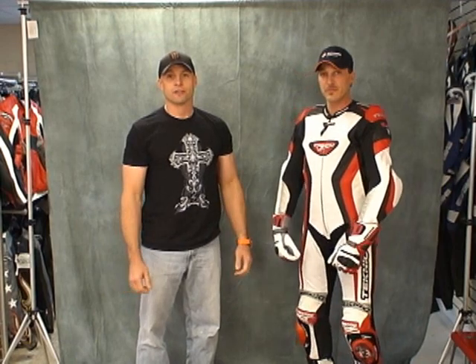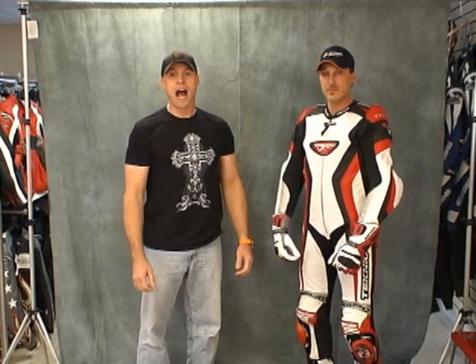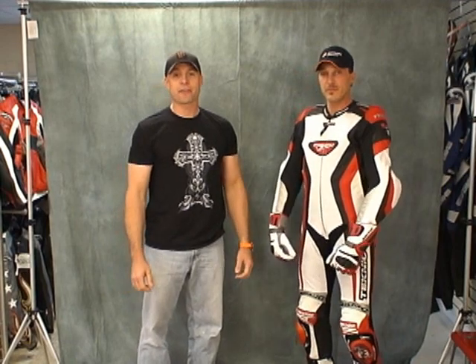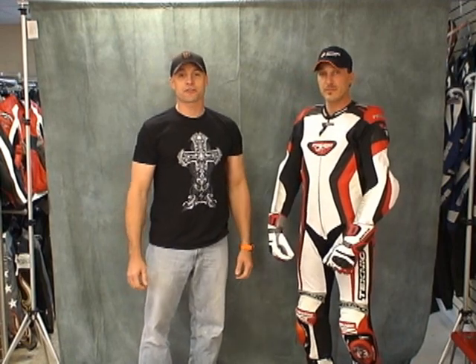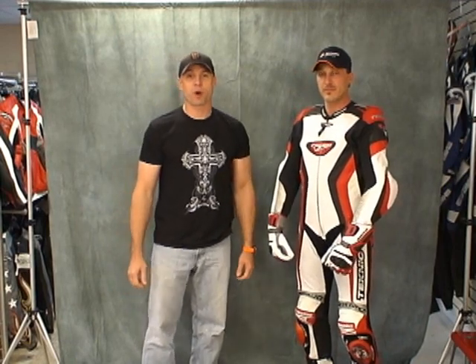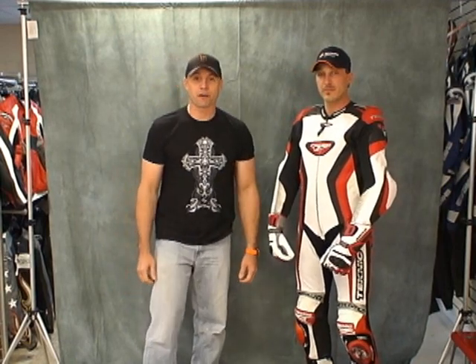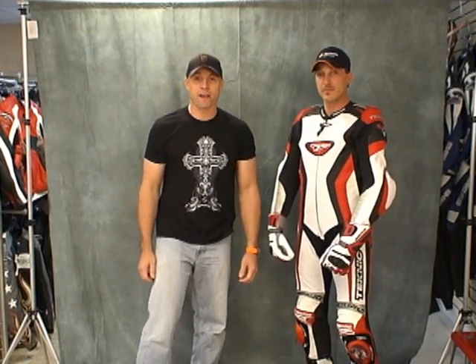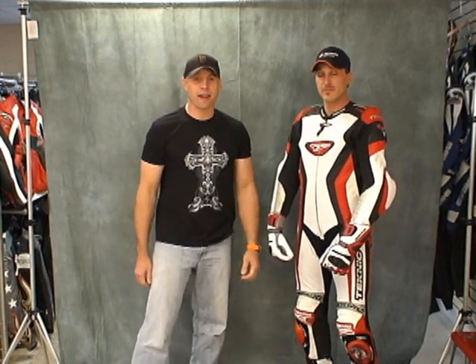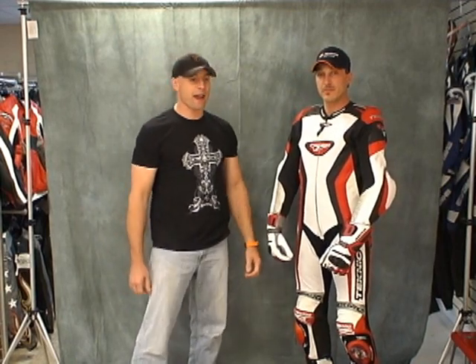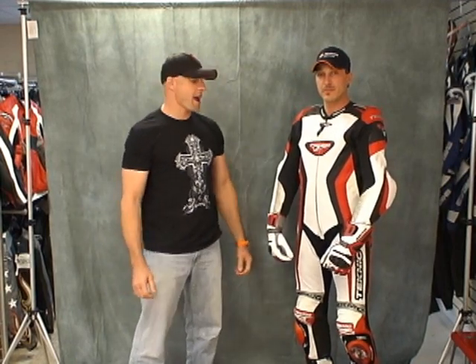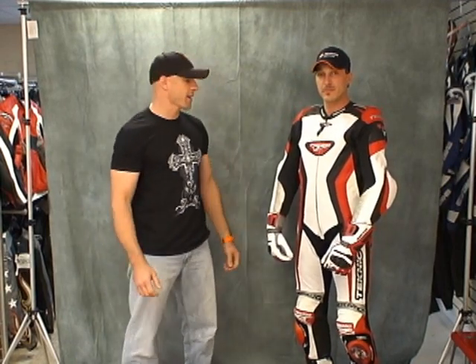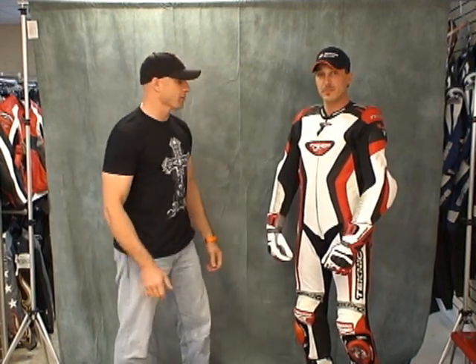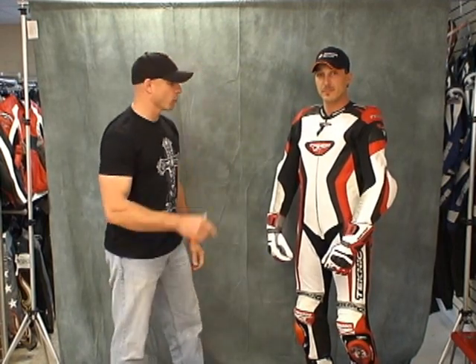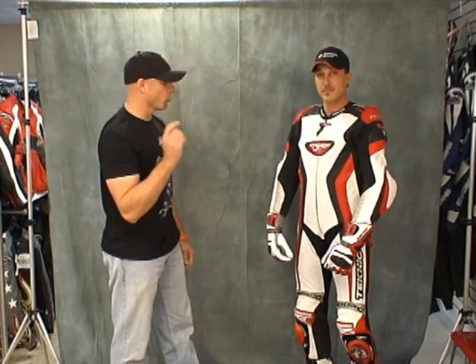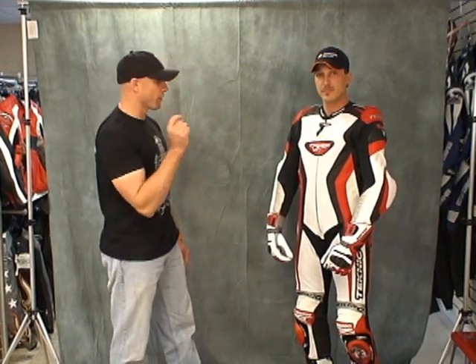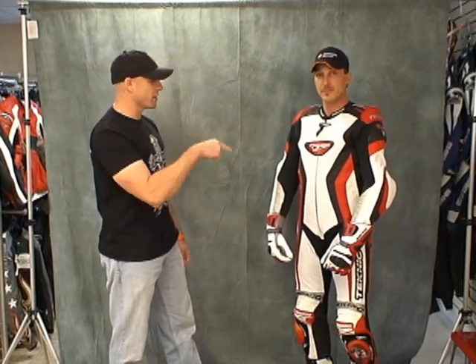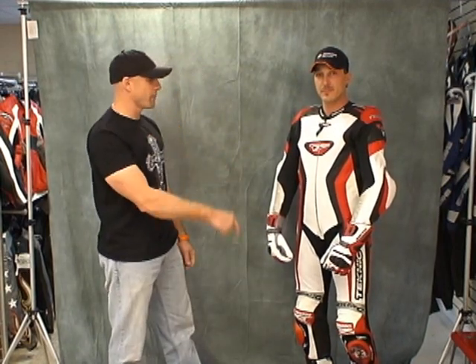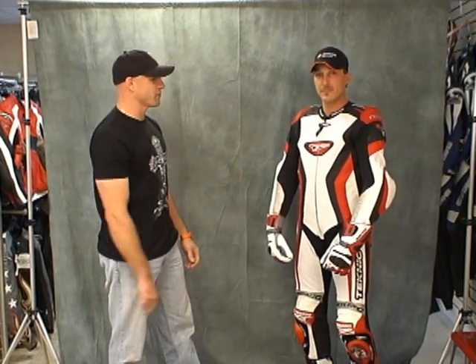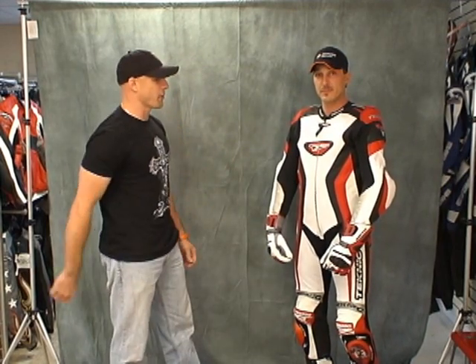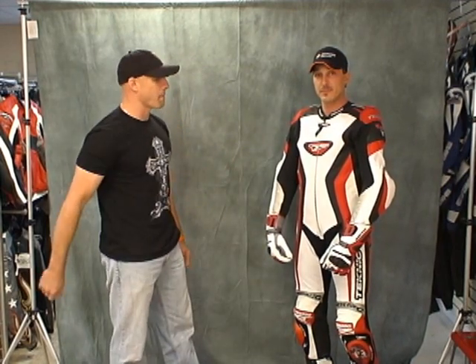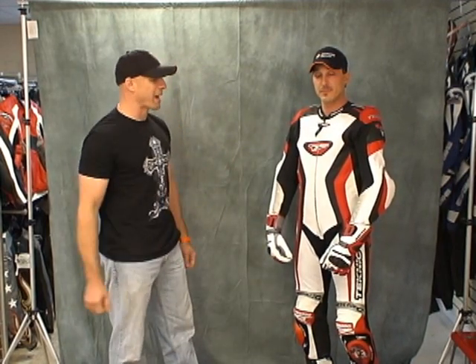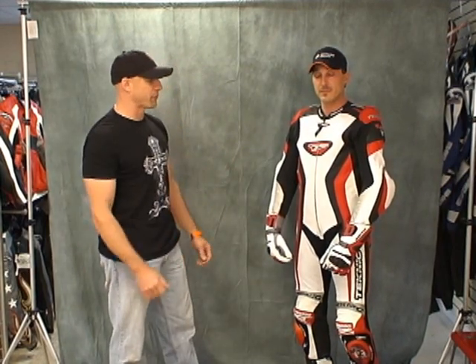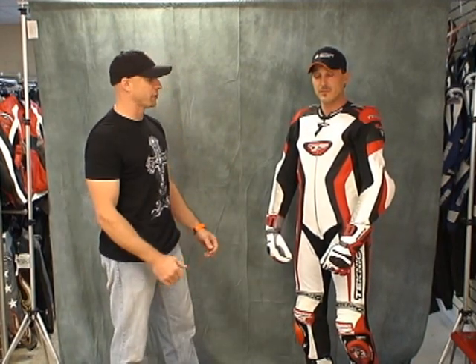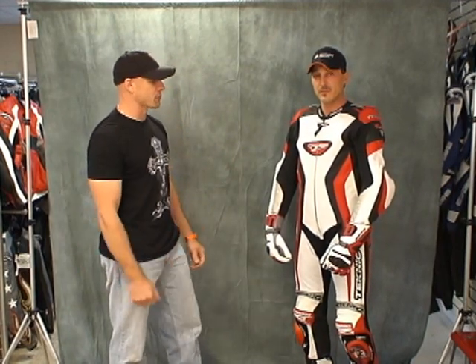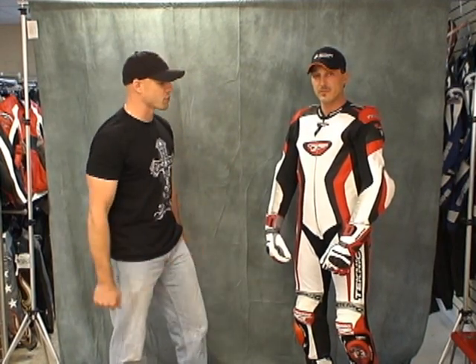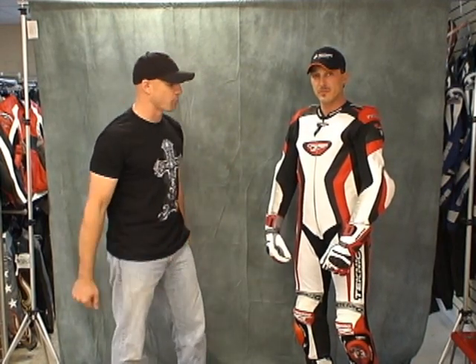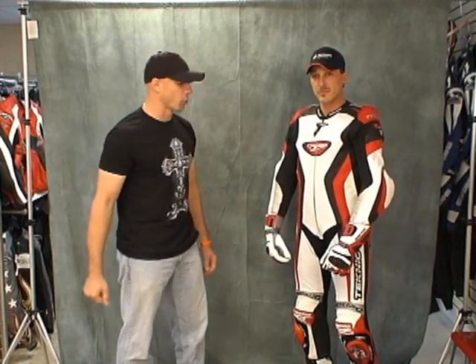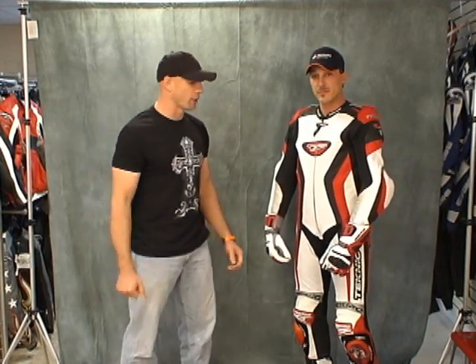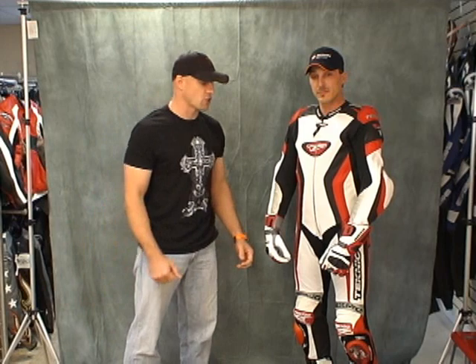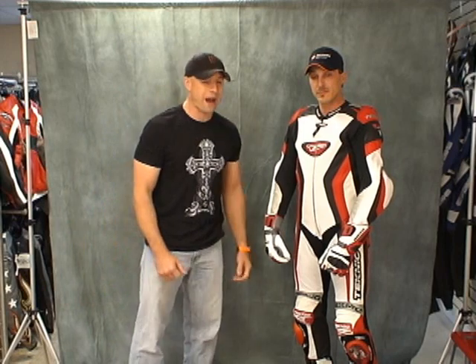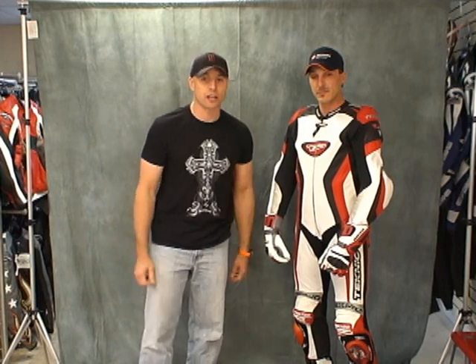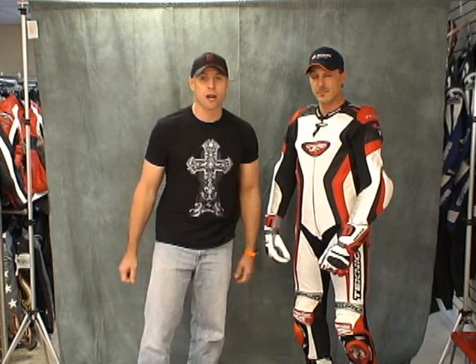Hi, this is Brian Vann and one of our teammates here, Mike Fliss from Sport Bike Track here.